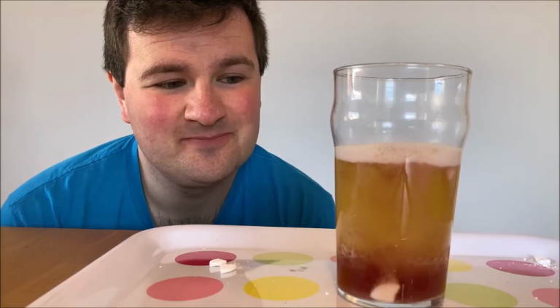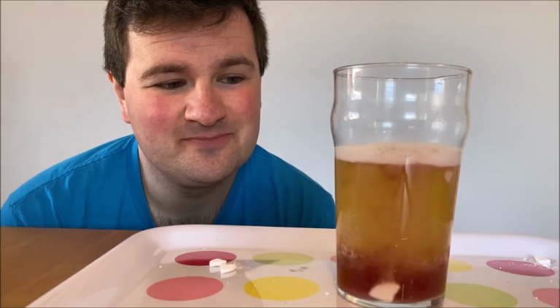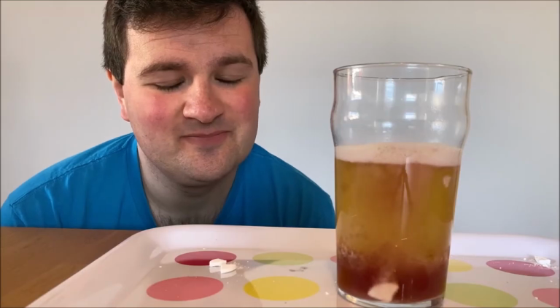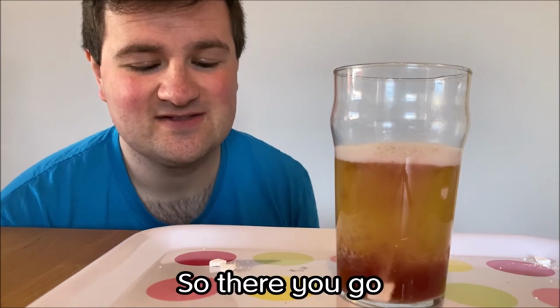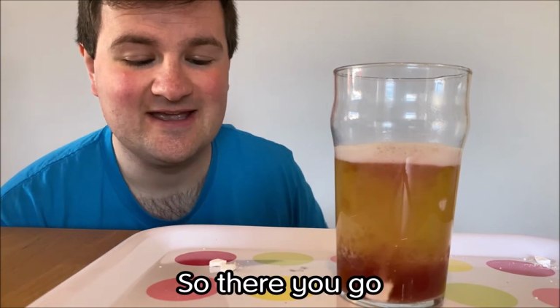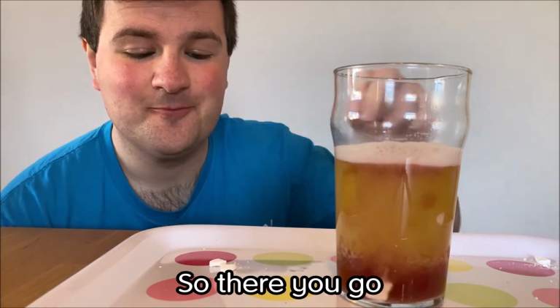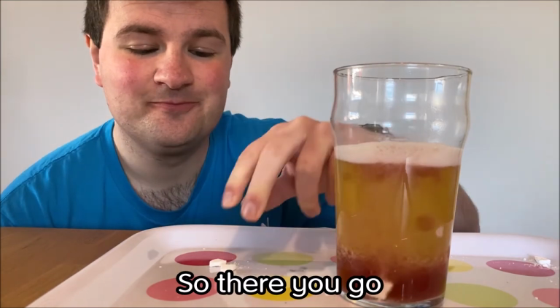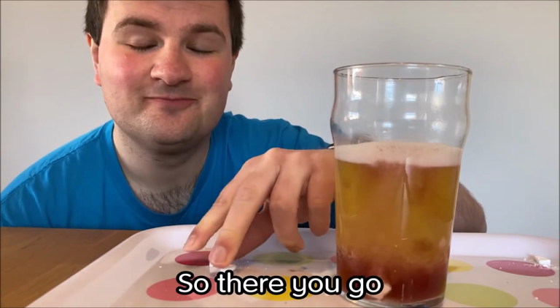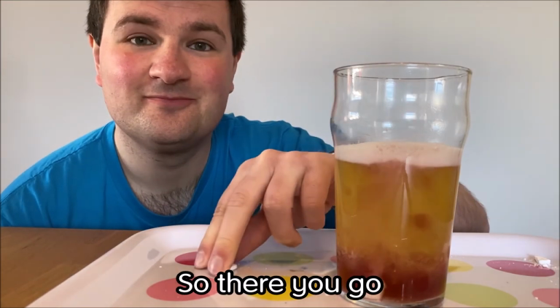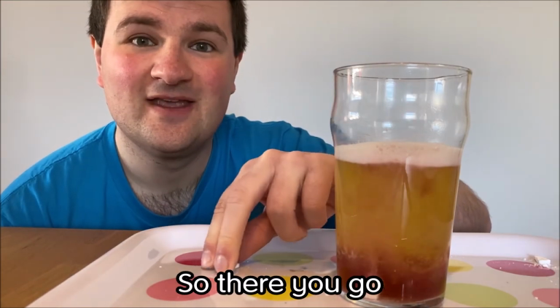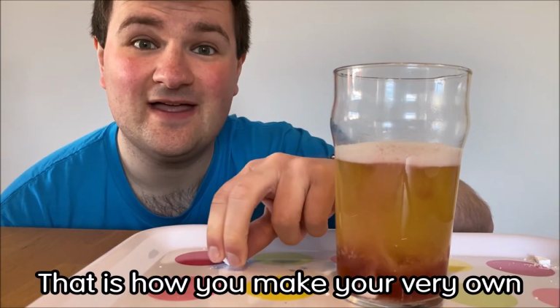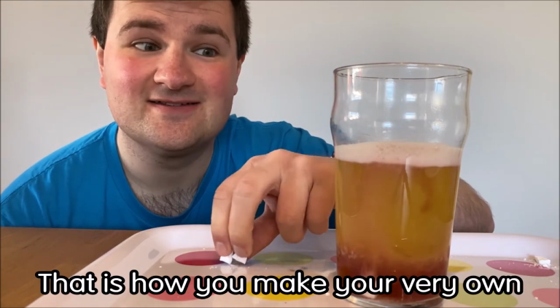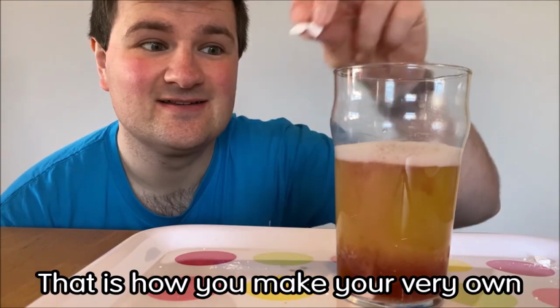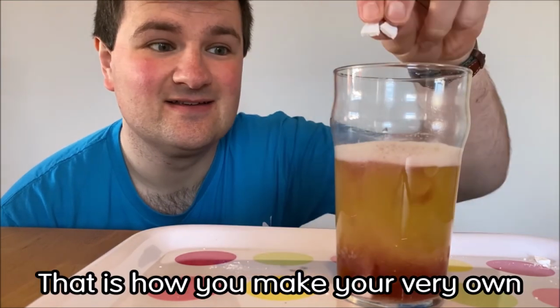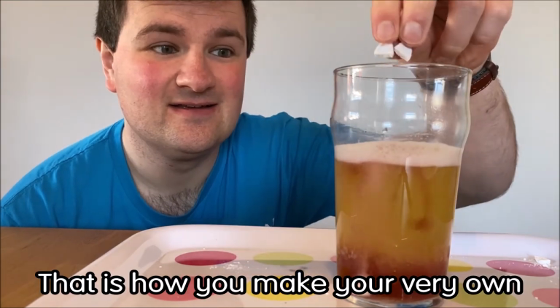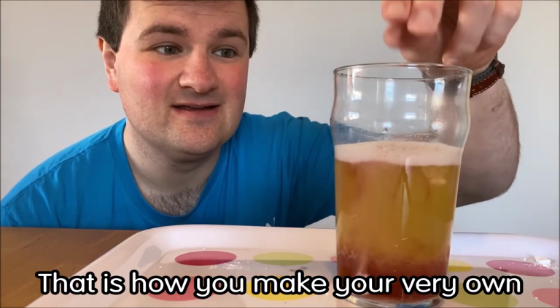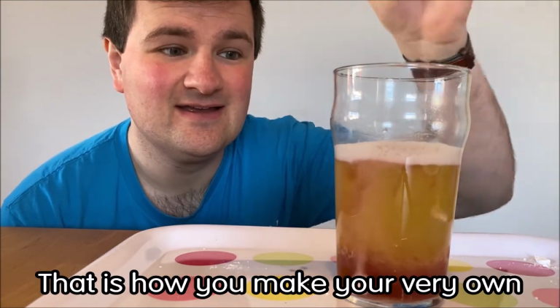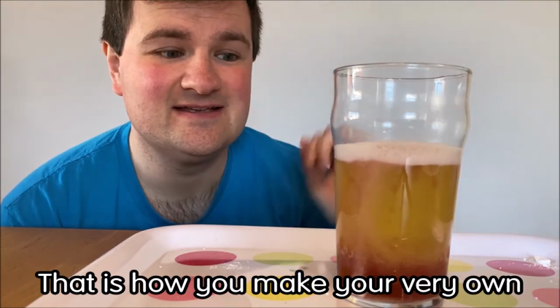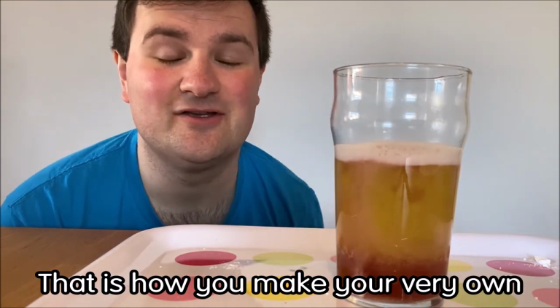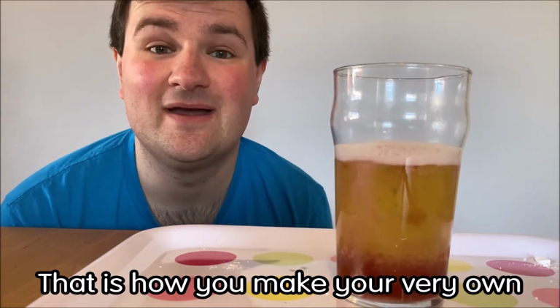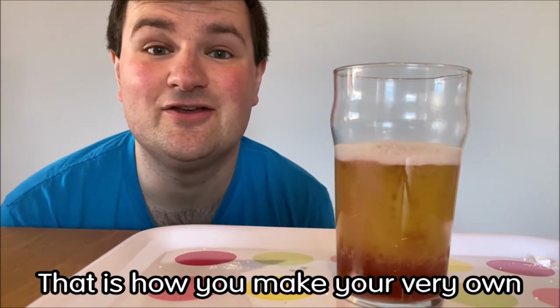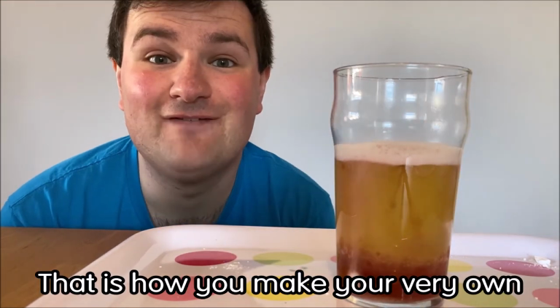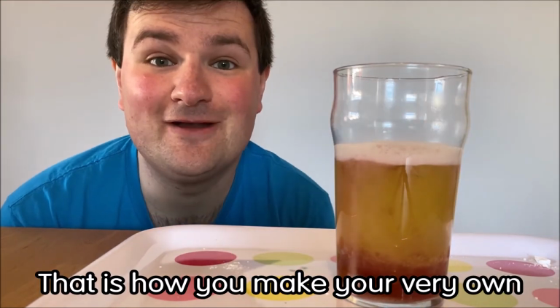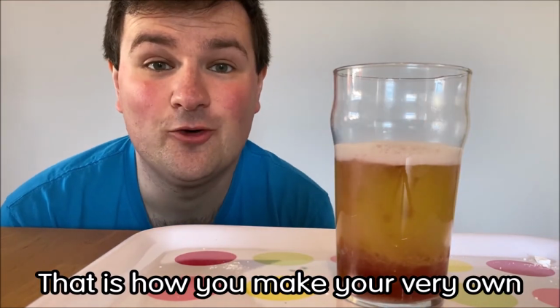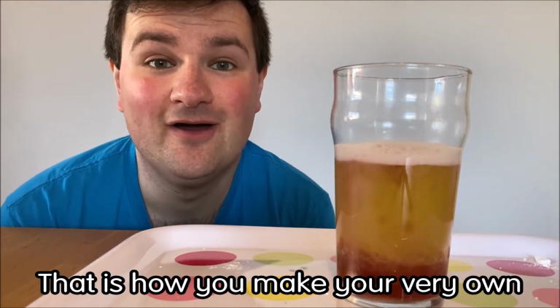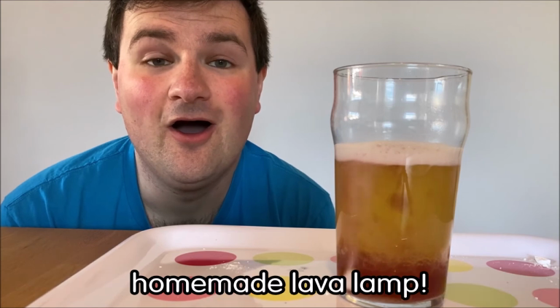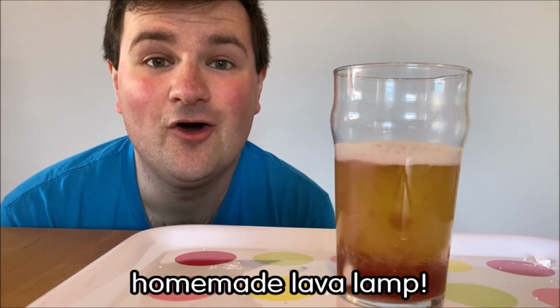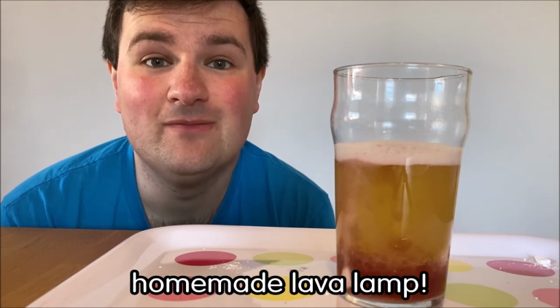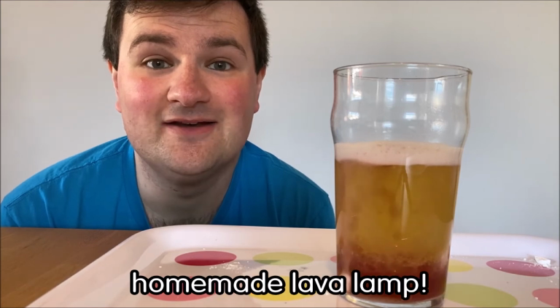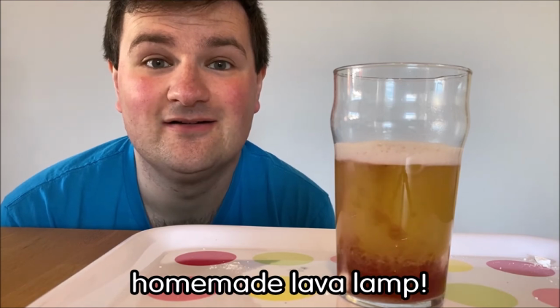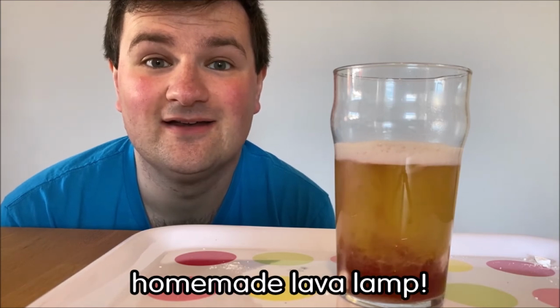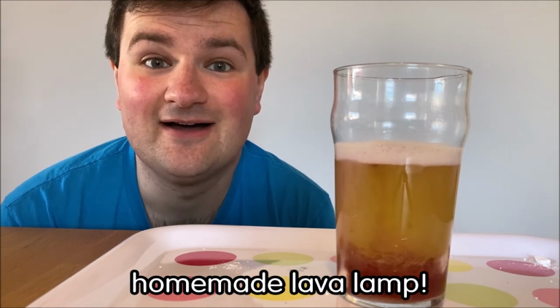So there you go — that is how you make your very own homemade lava lamp.